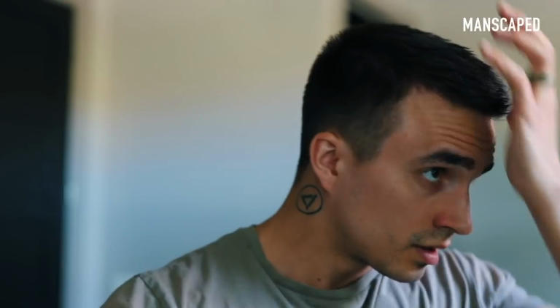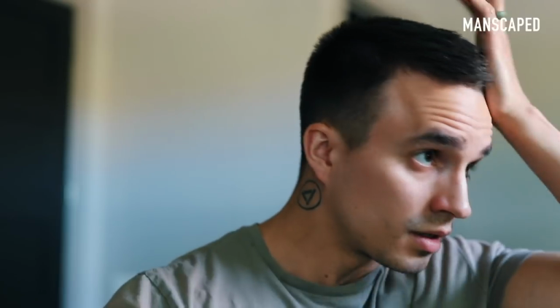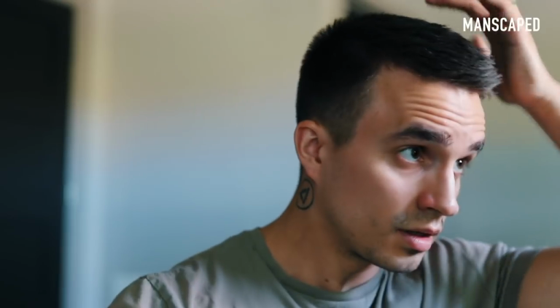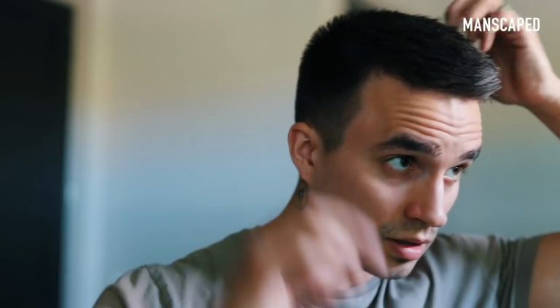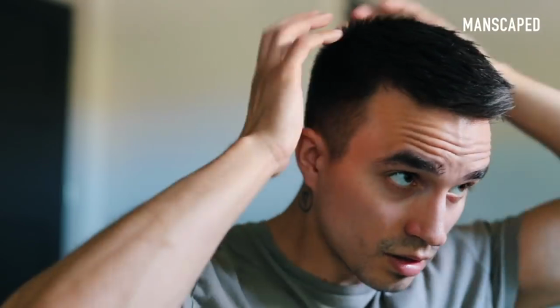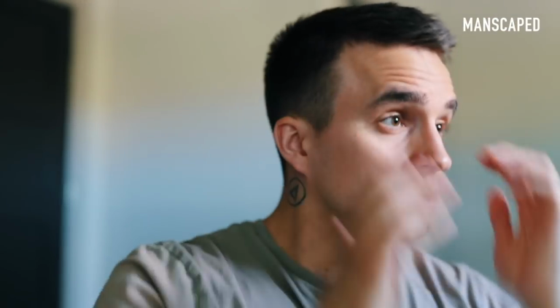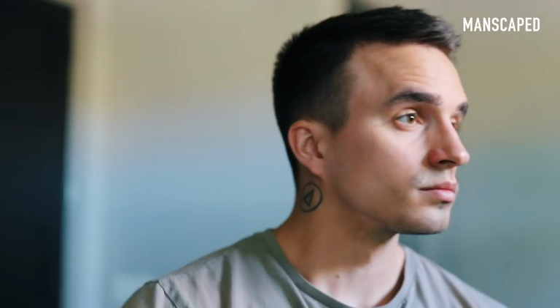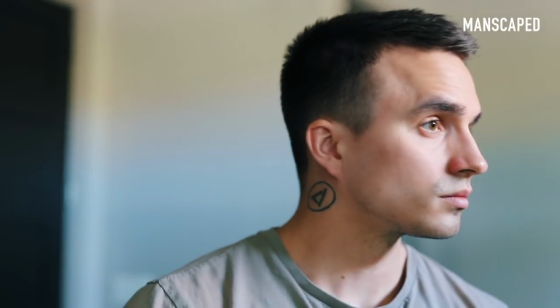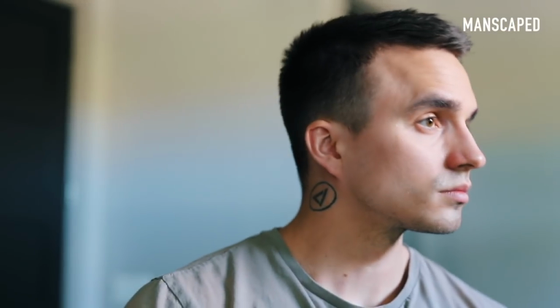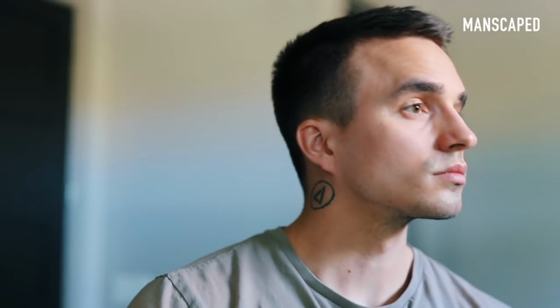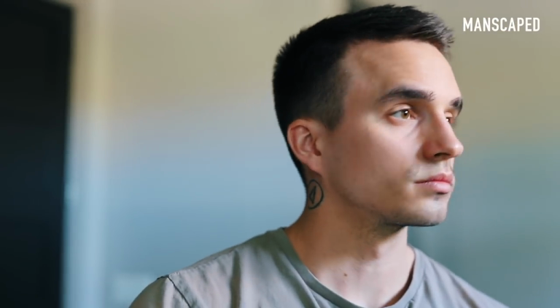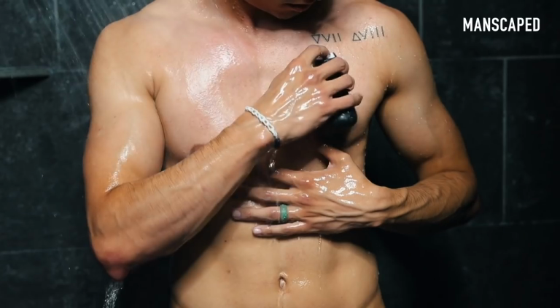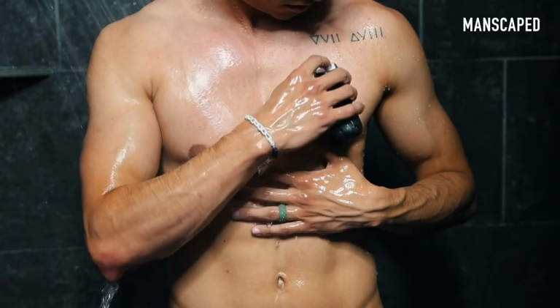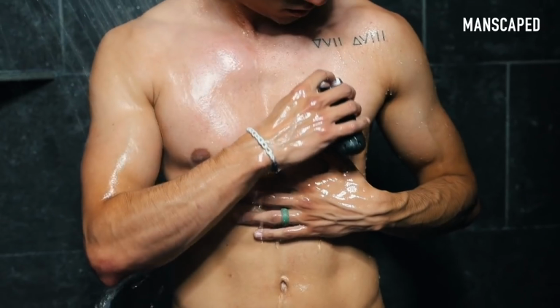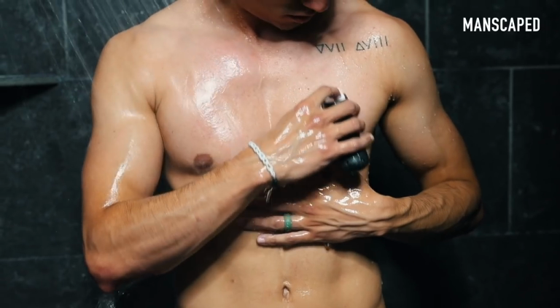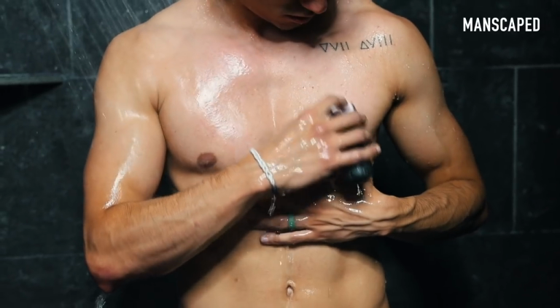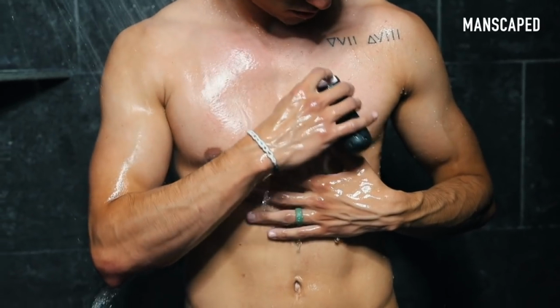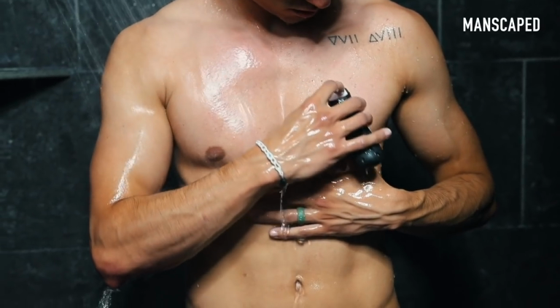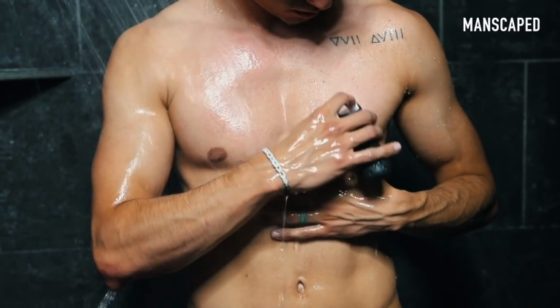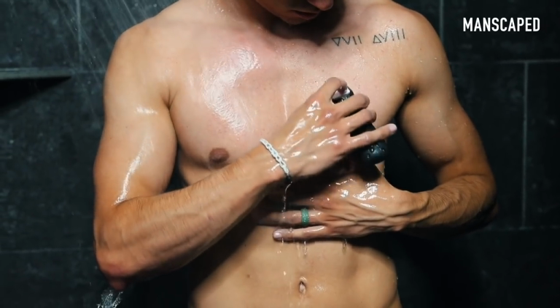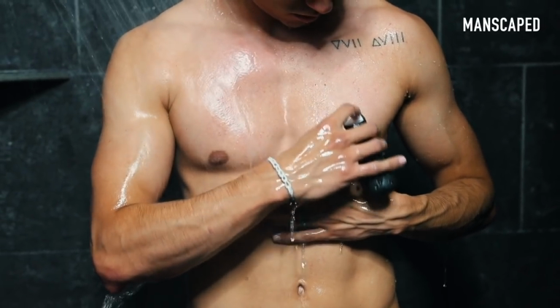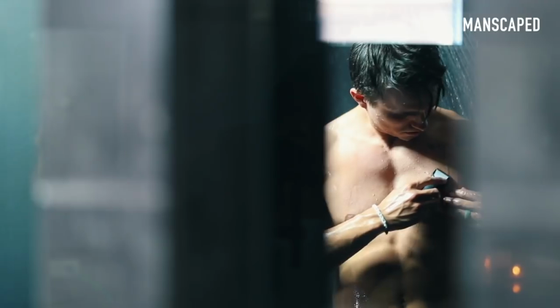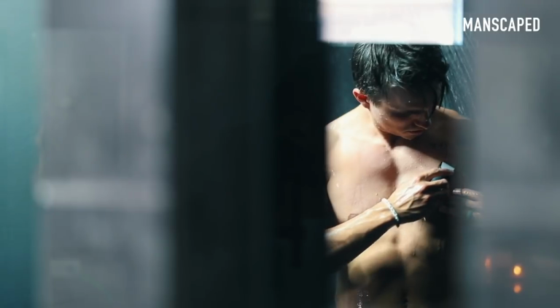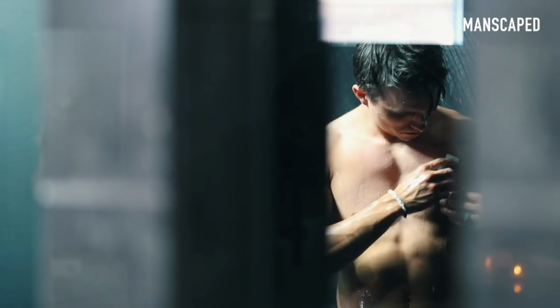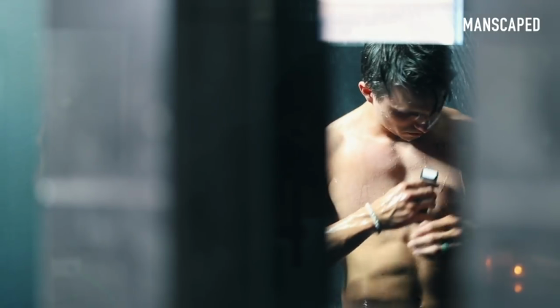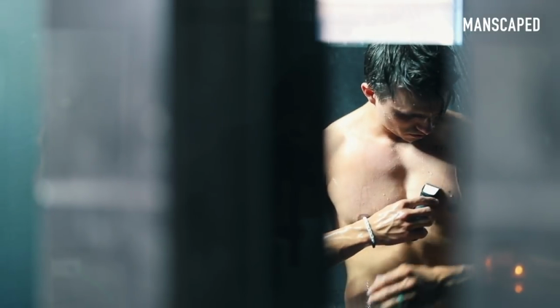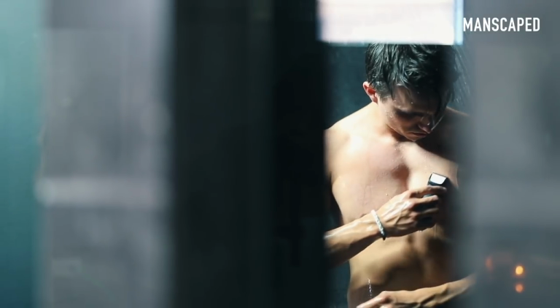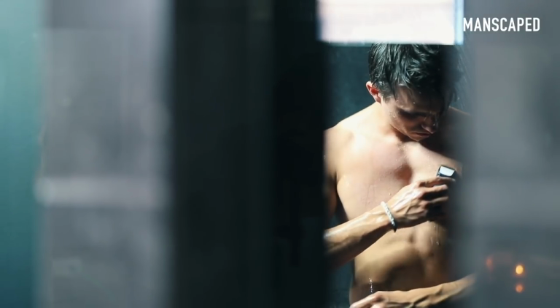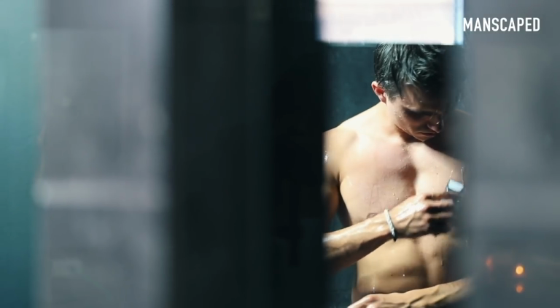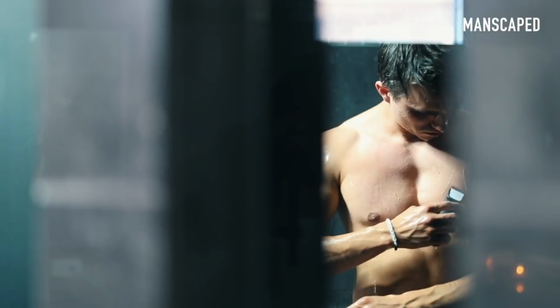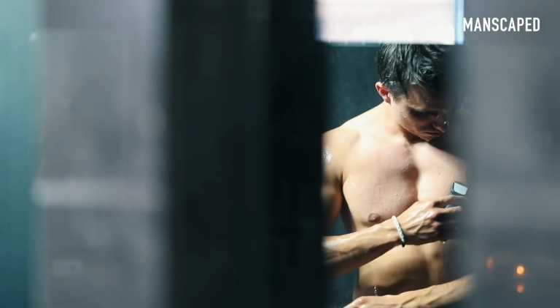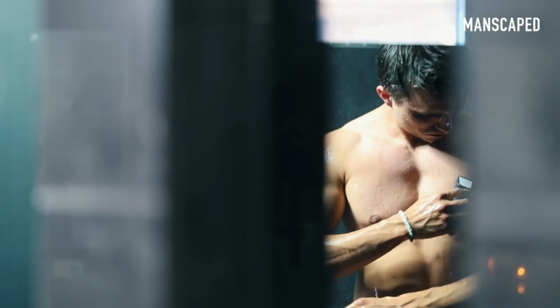When you look good, you feel good. We know this. Manscaping has definitely played a huge role in looking and feeling your best.